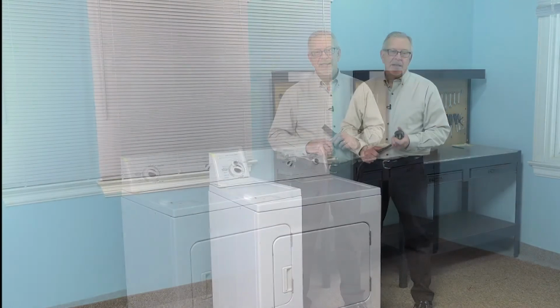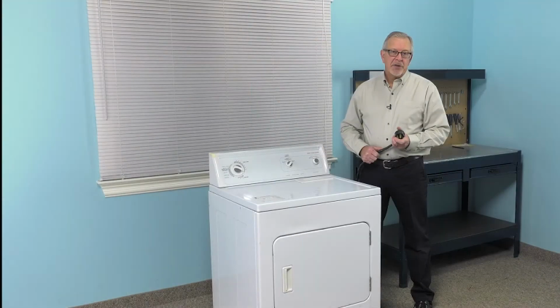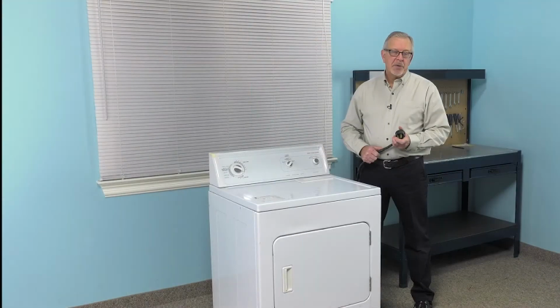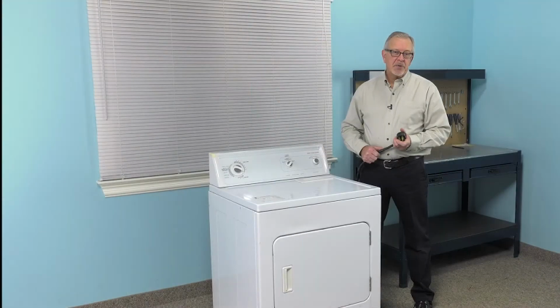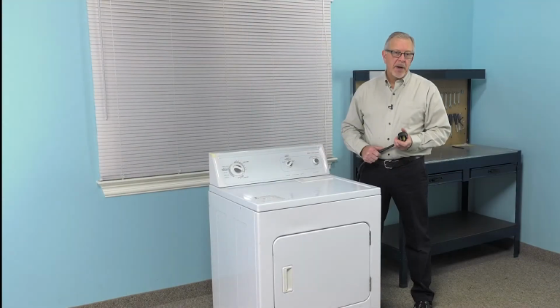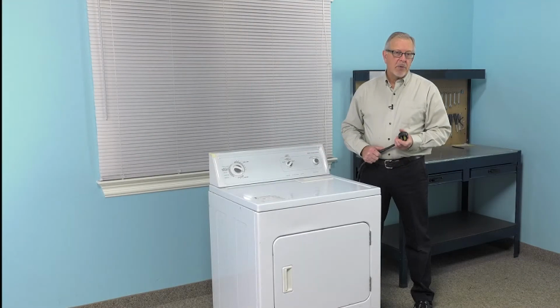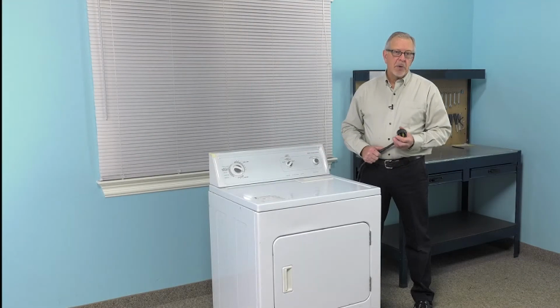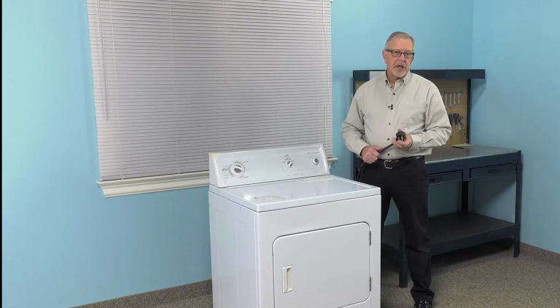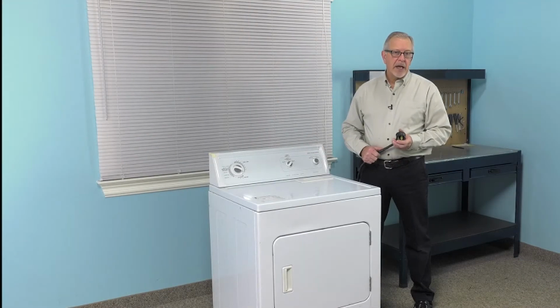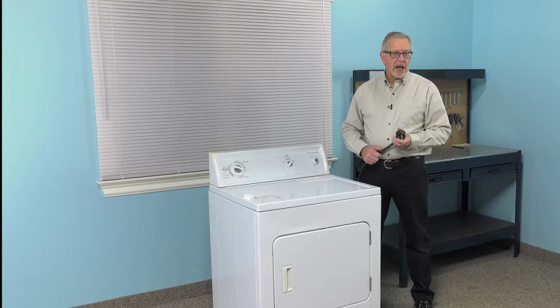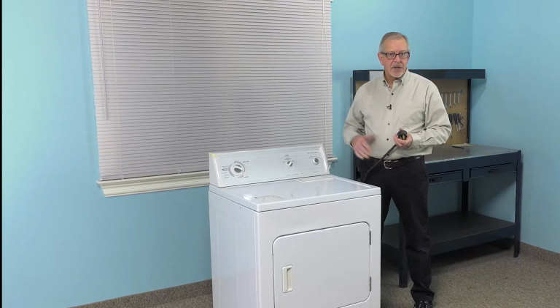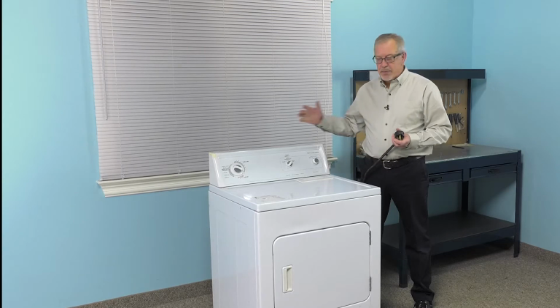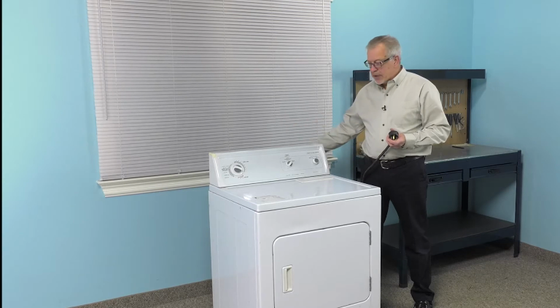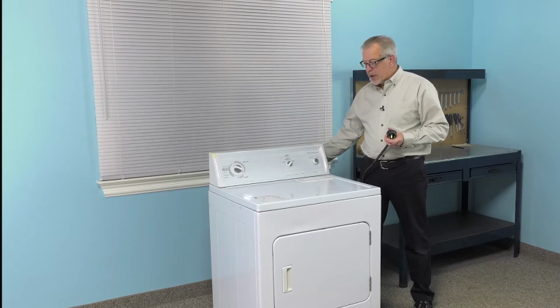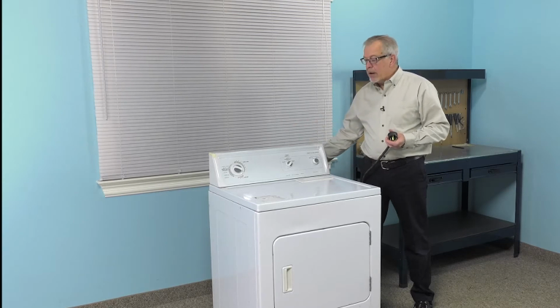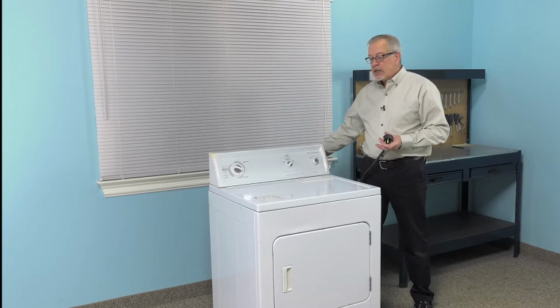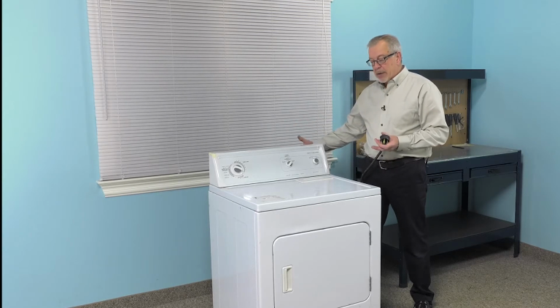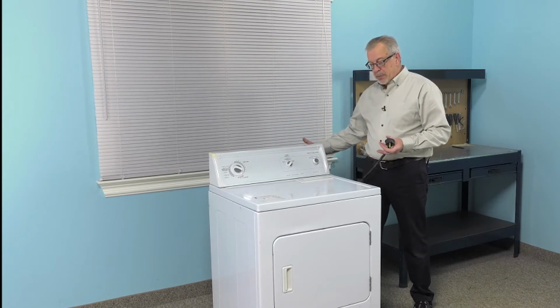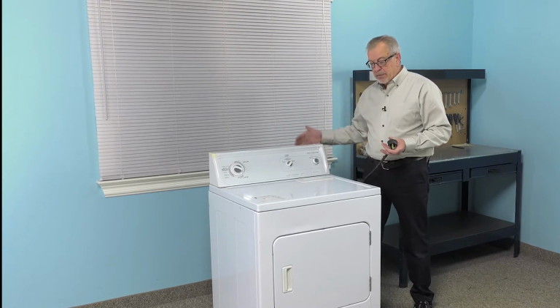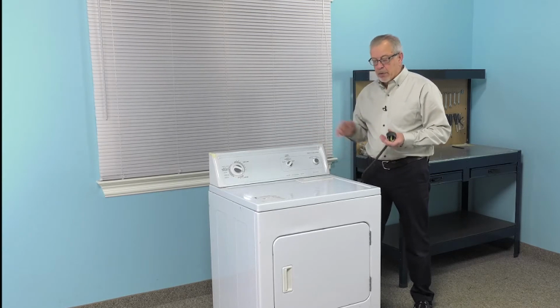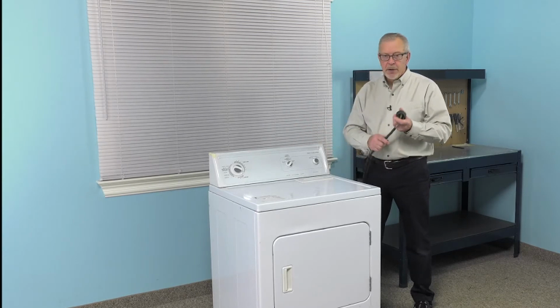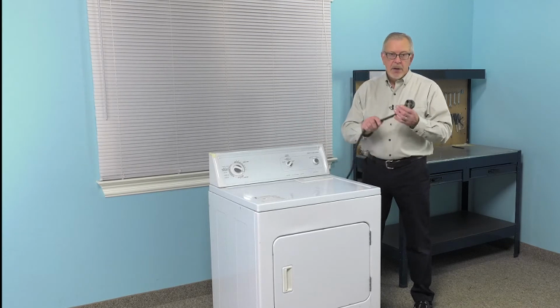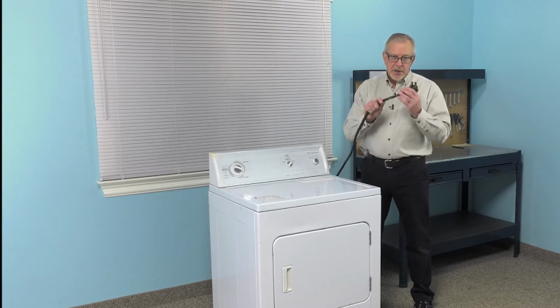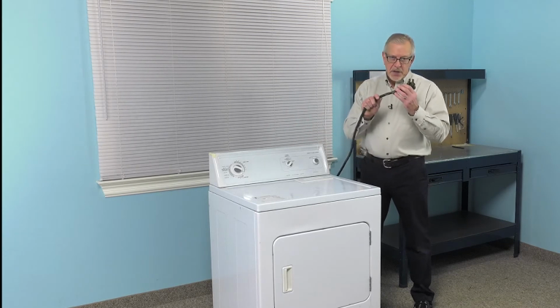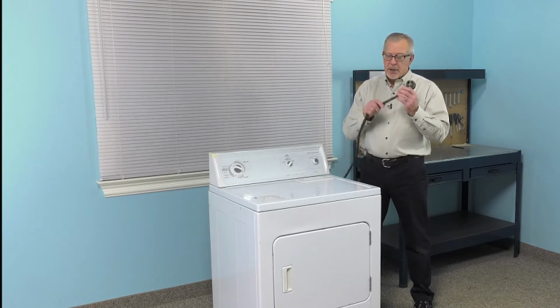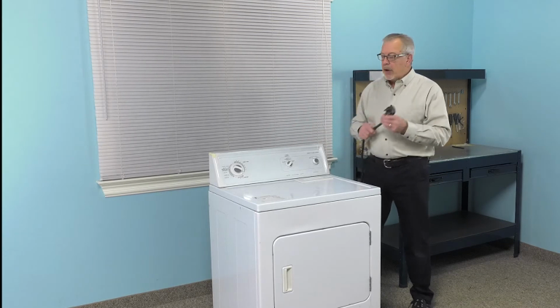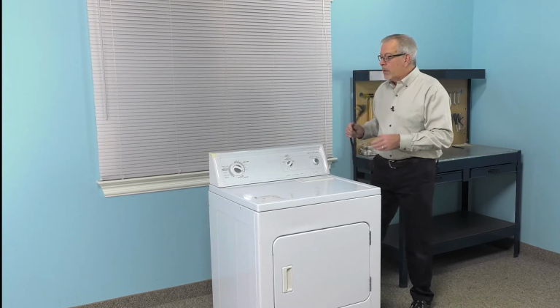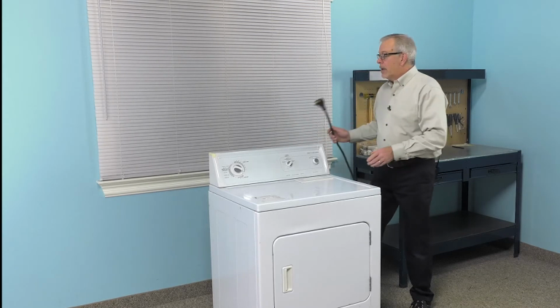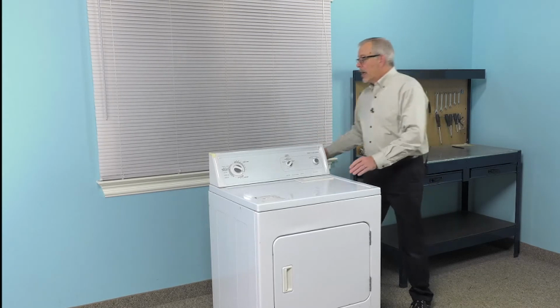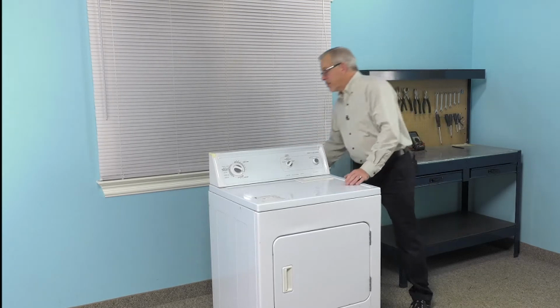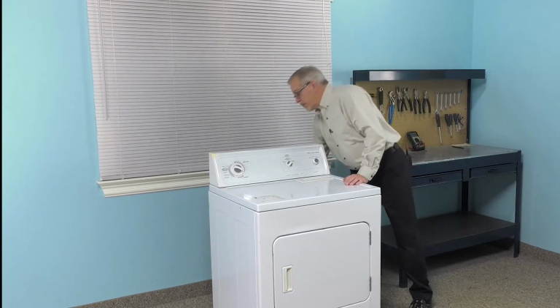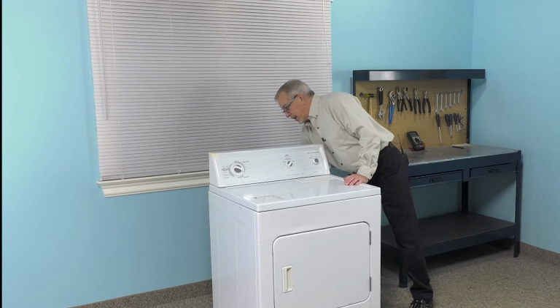Now to do this repair, we will need to gain access to the back of the dryer, so we'll have to pull it forward, disconnect the power, and remove the vent.